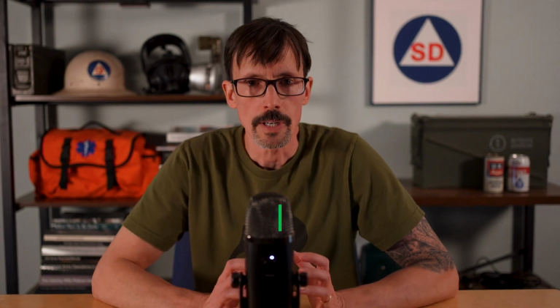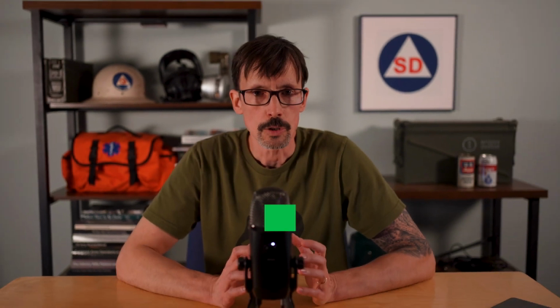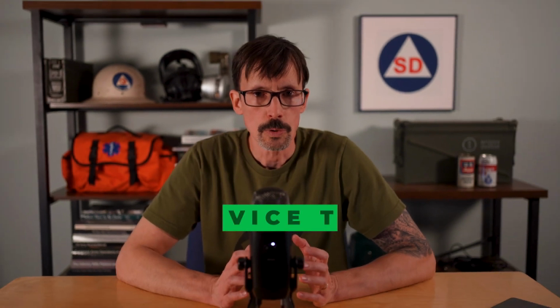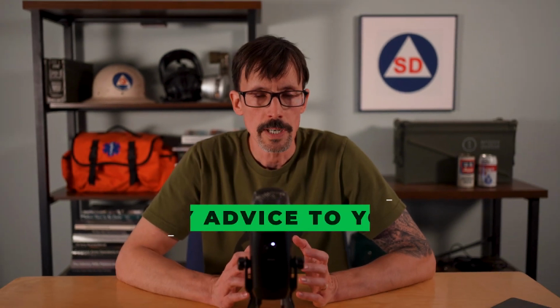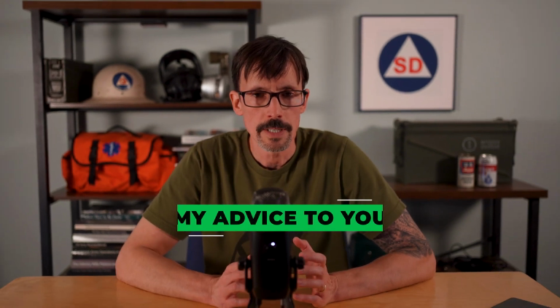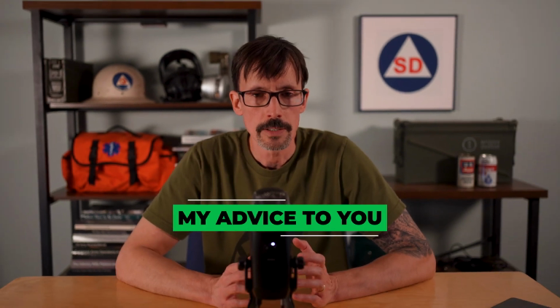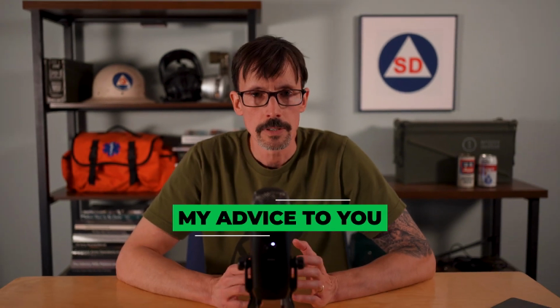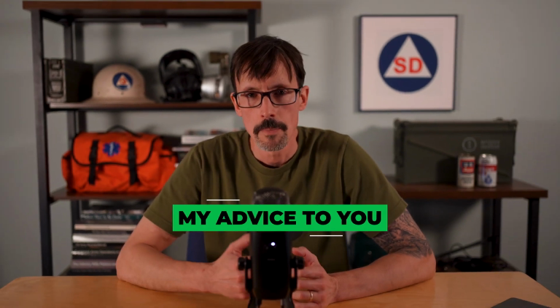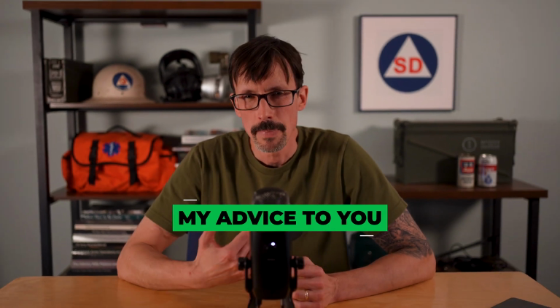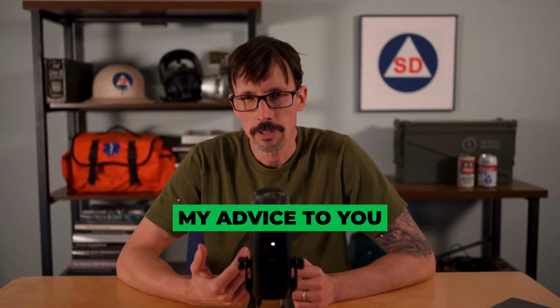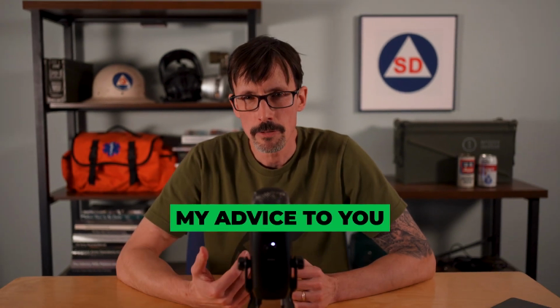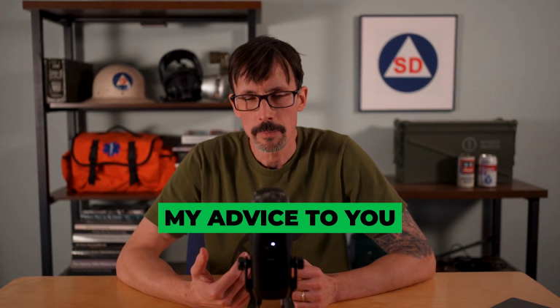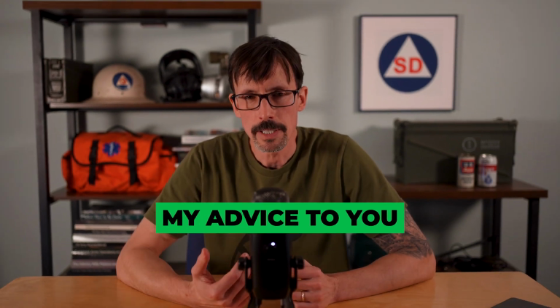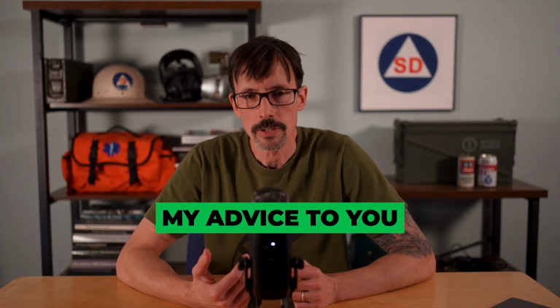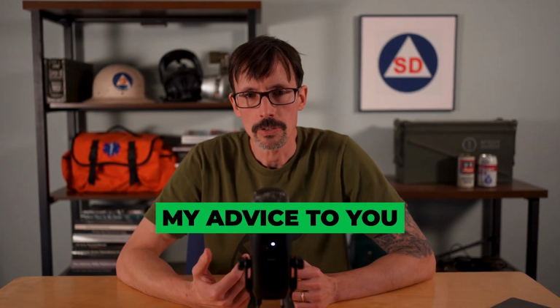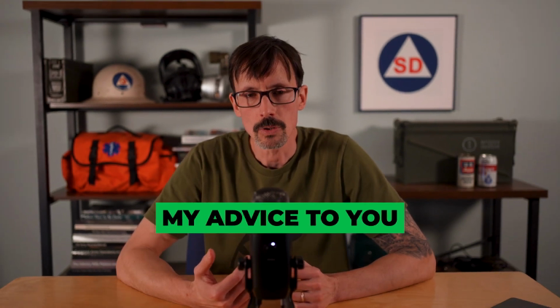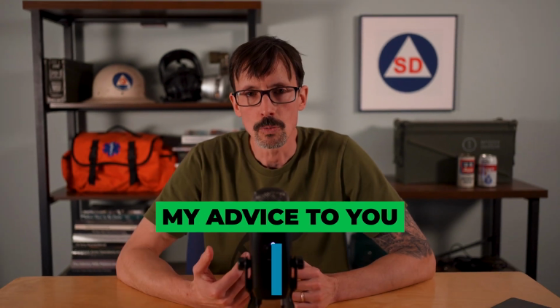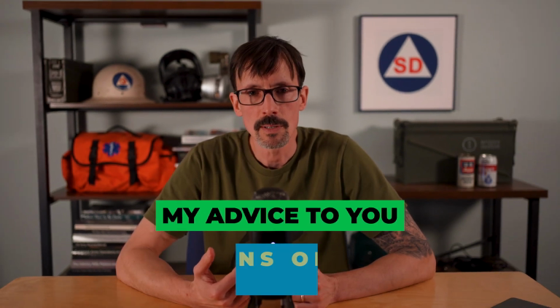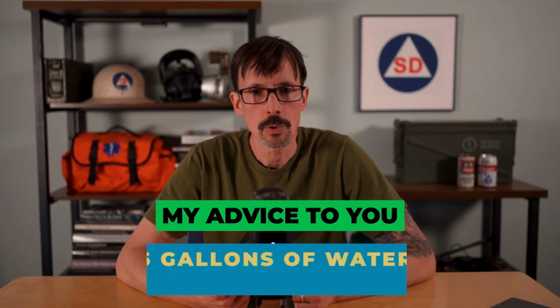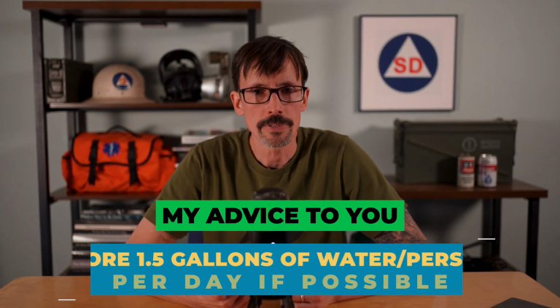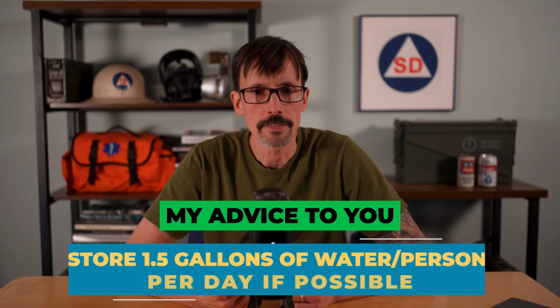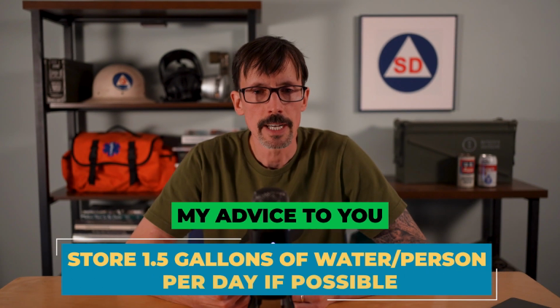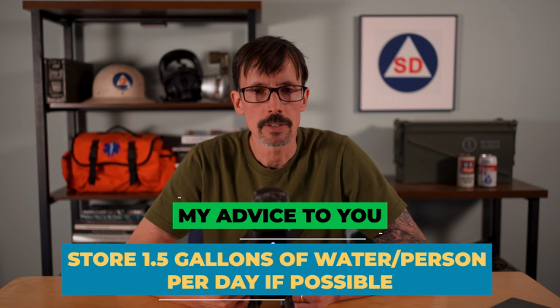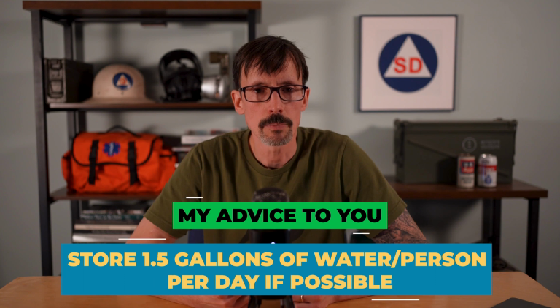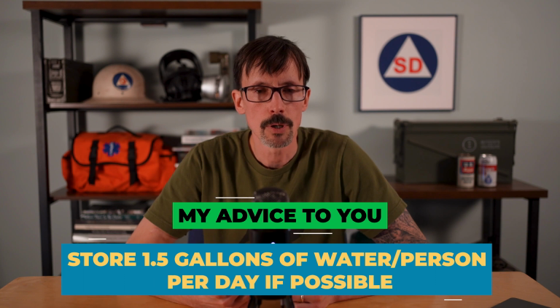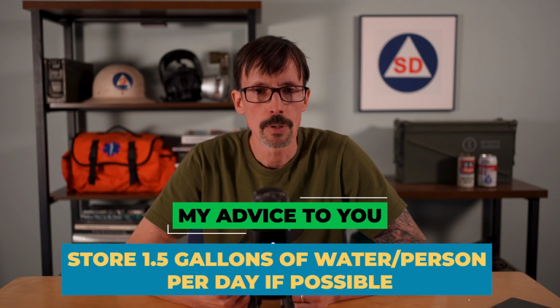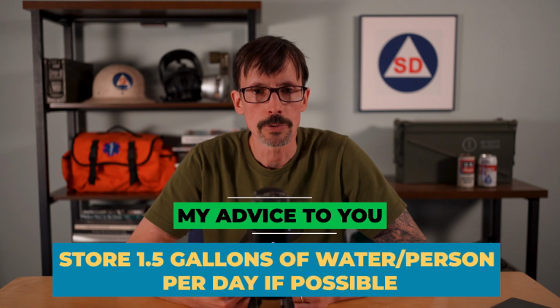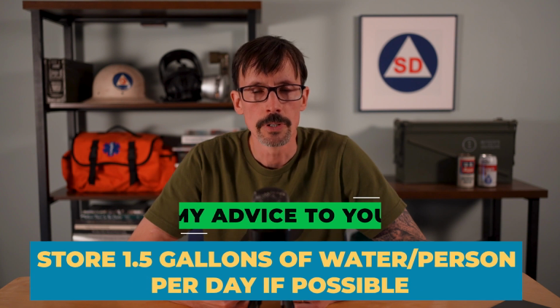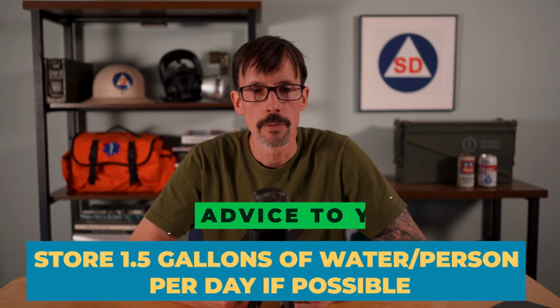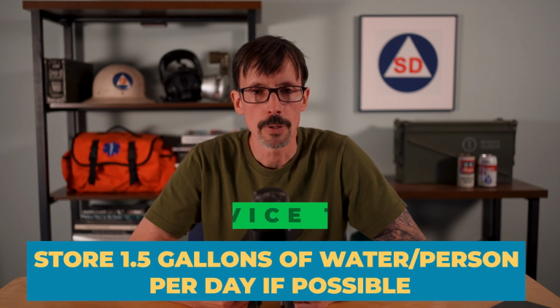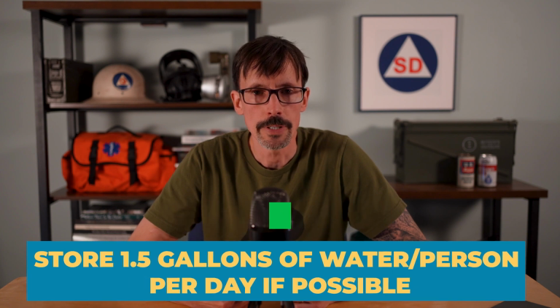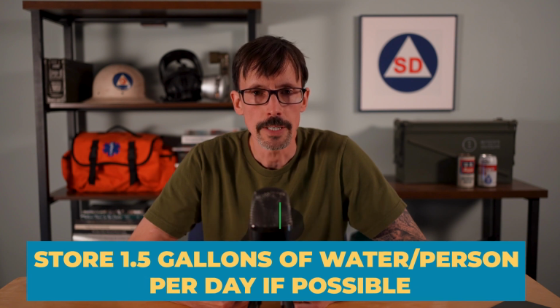This is why, regardless of how much water you store, it's important to have the means to filter and purify water after a collapse and to know strategies to conserve water. My general recommendation is to store 1.5 gallons per person per day.